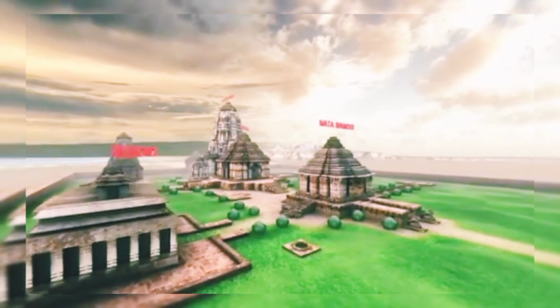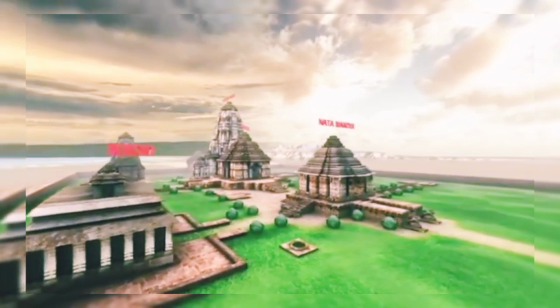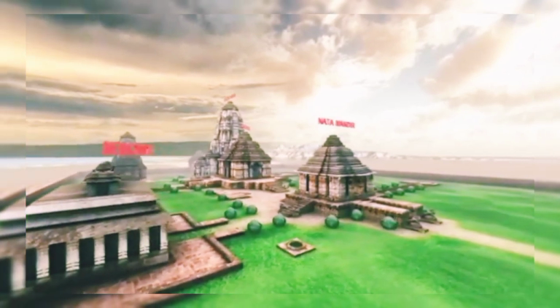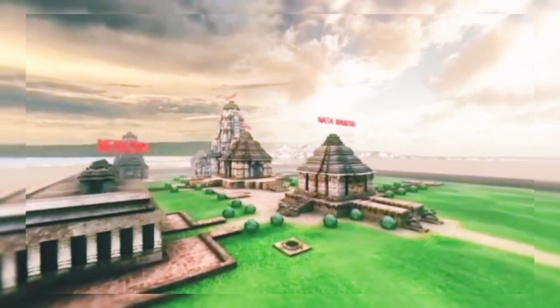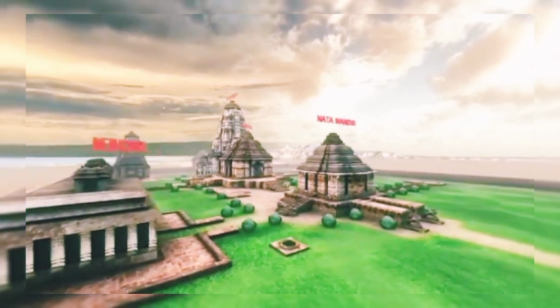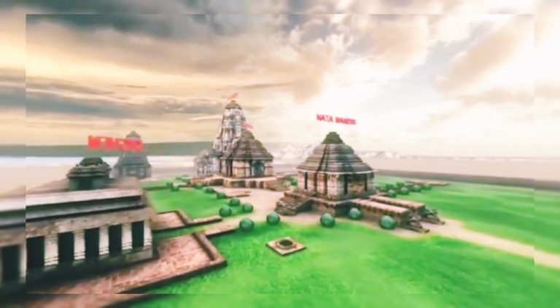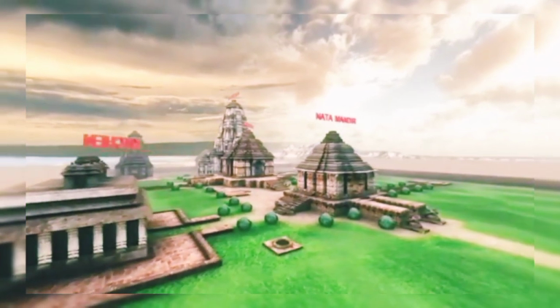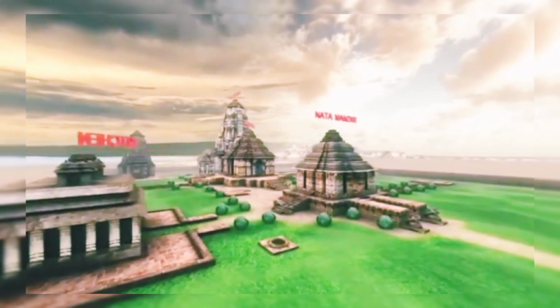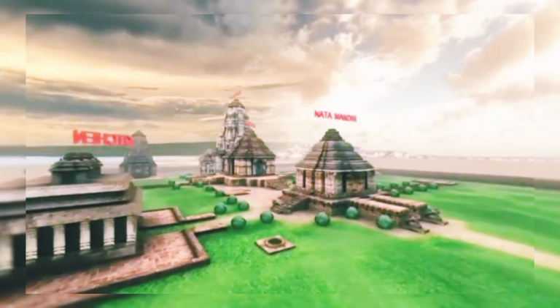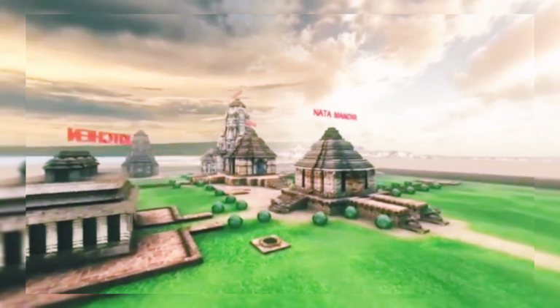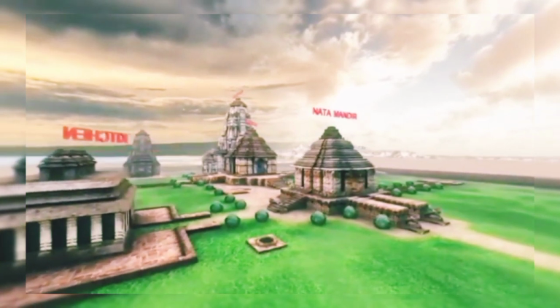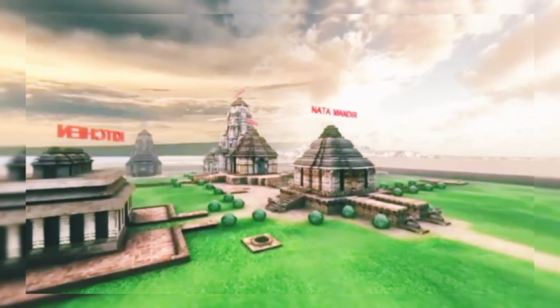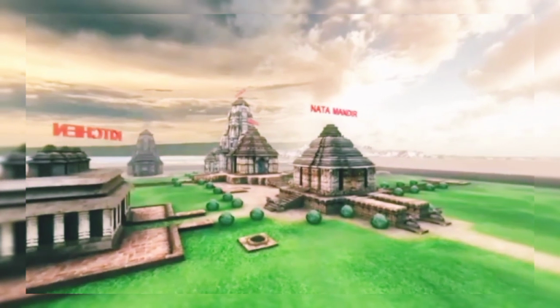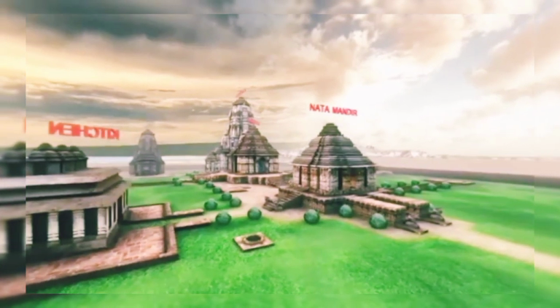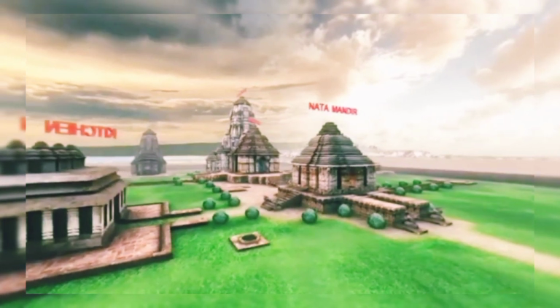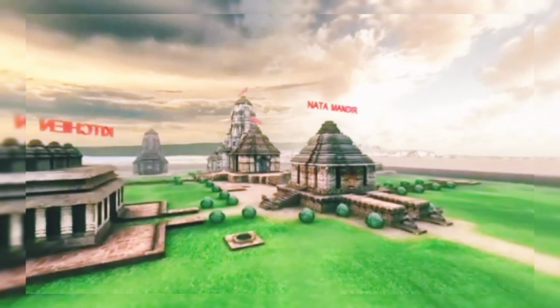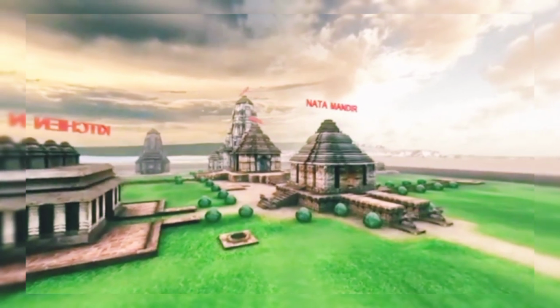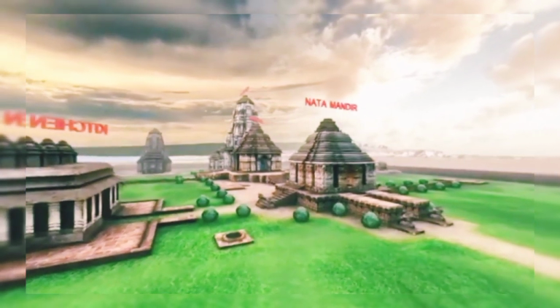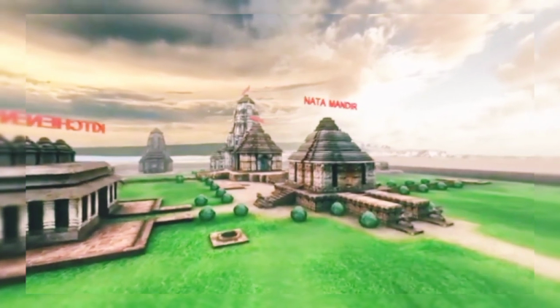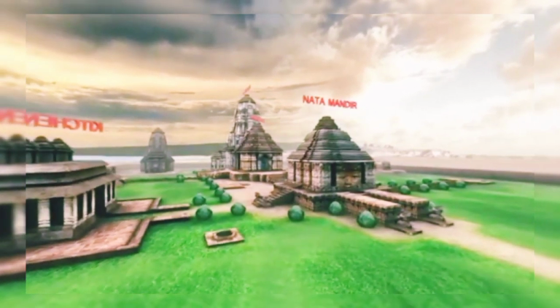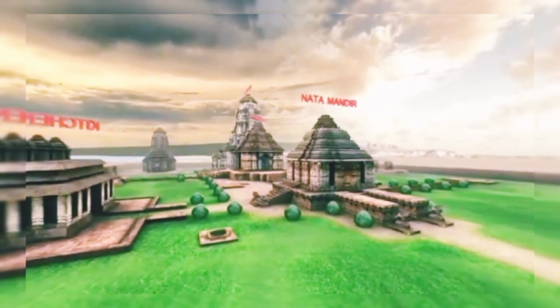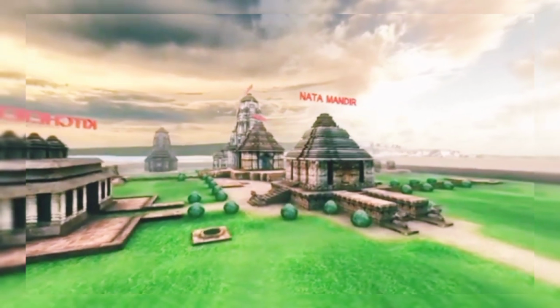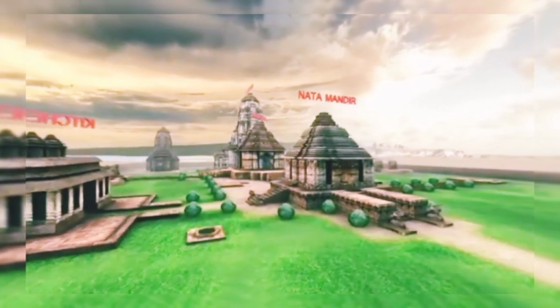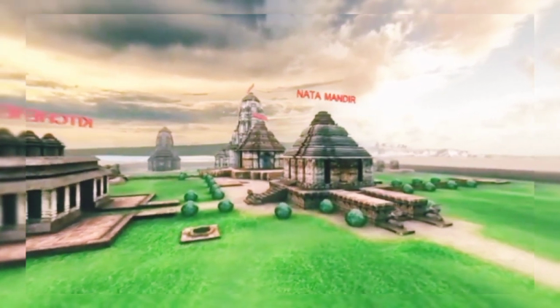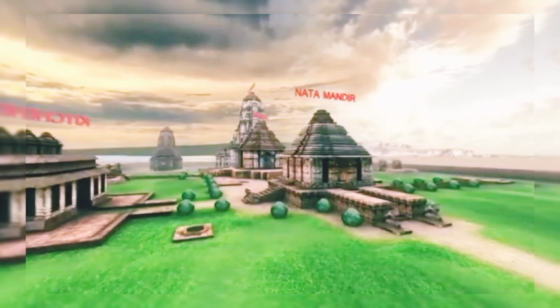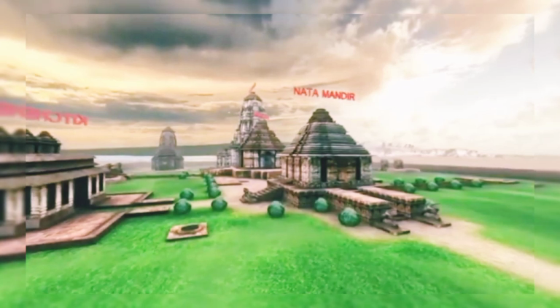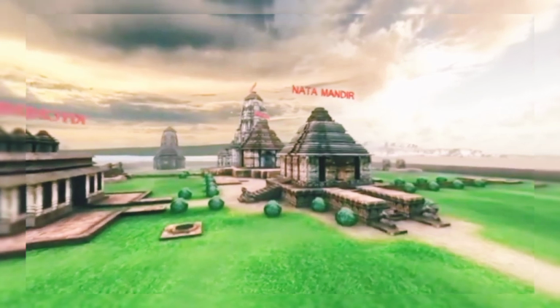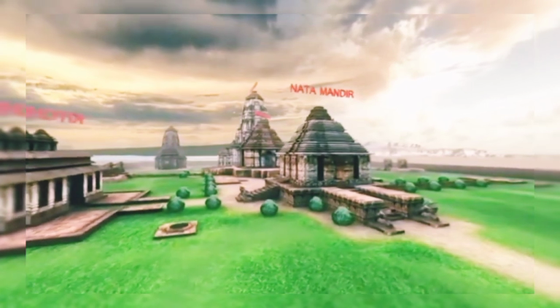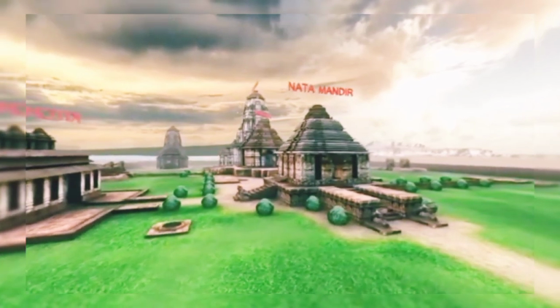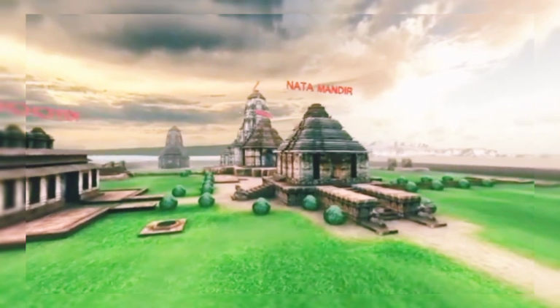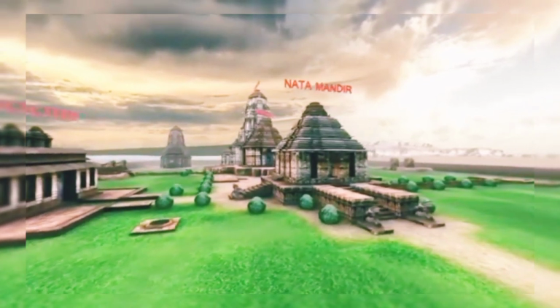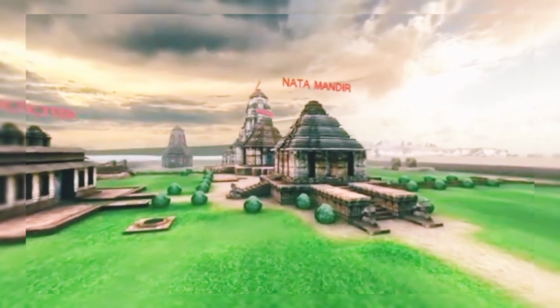Come visit the Konark Temple. Come visit Incredible India.